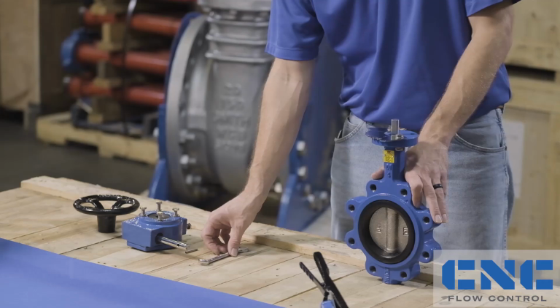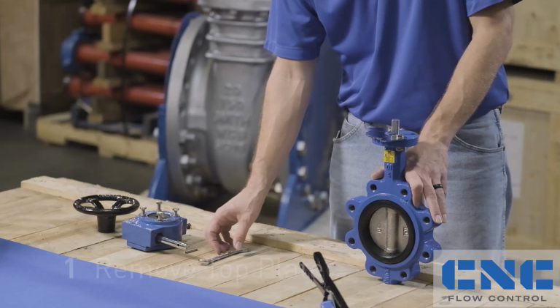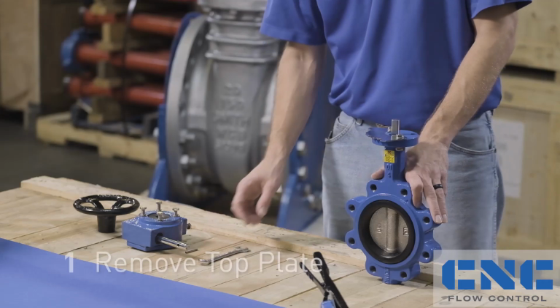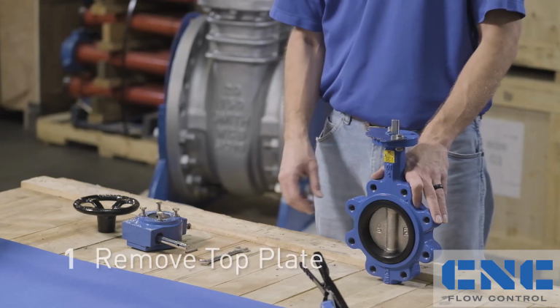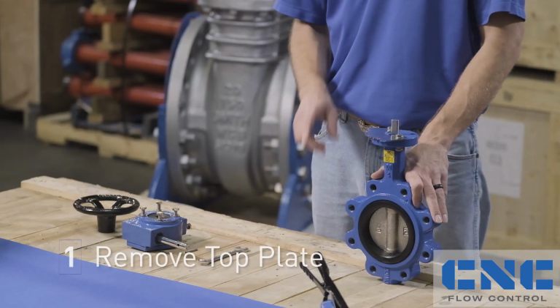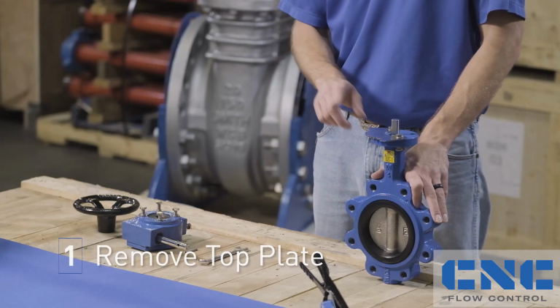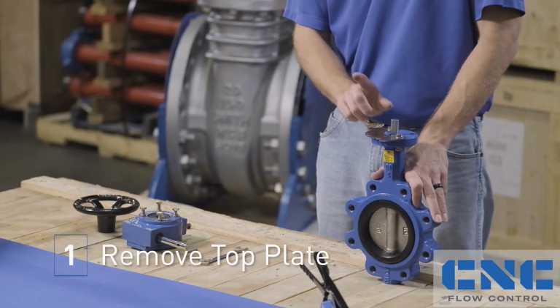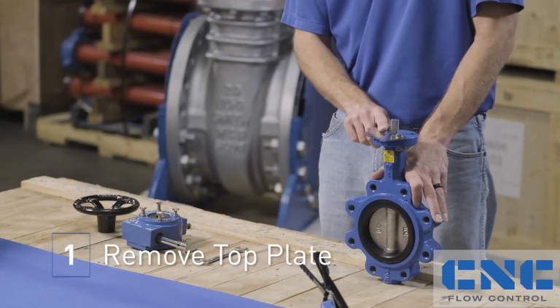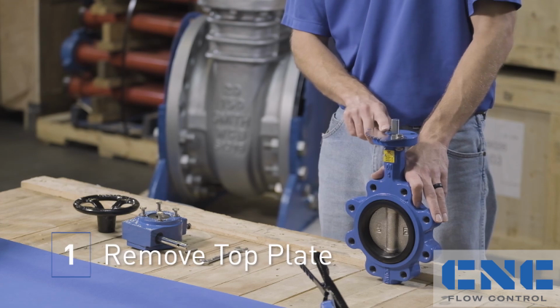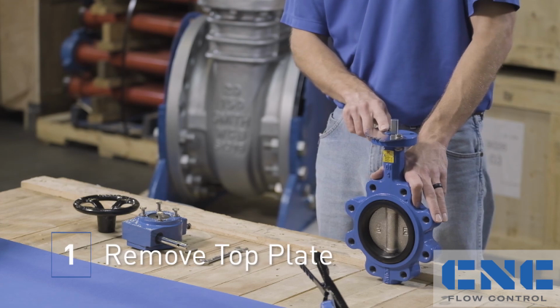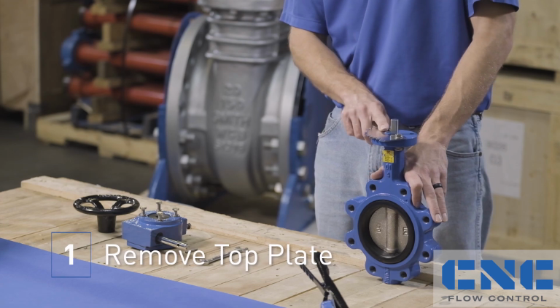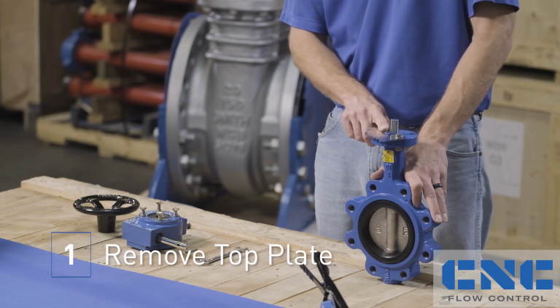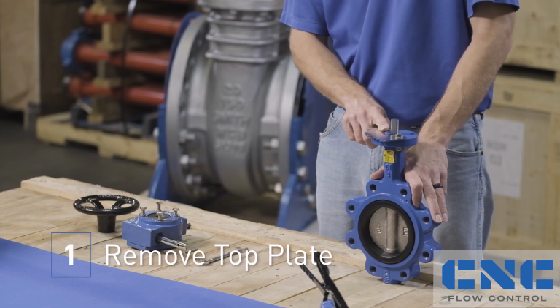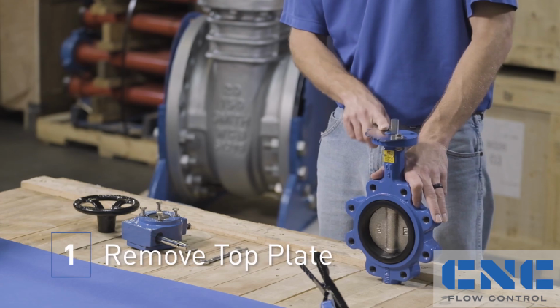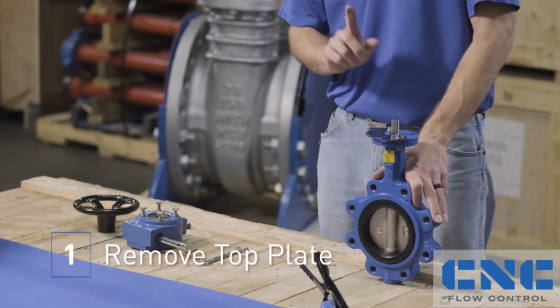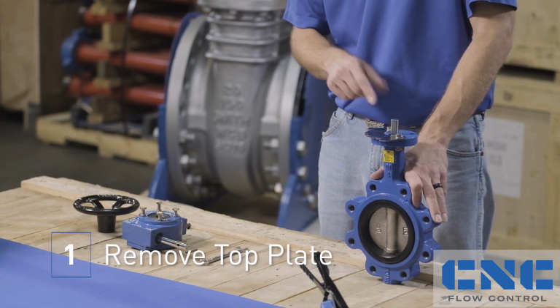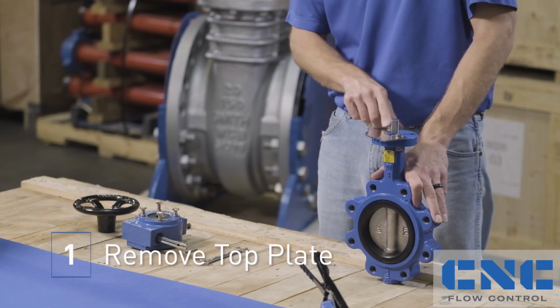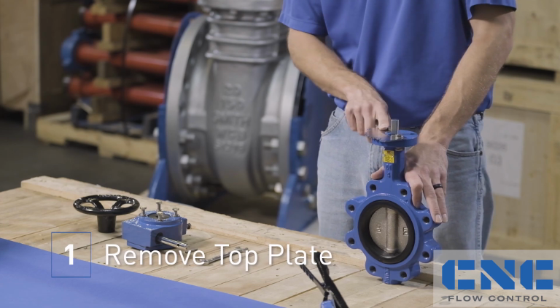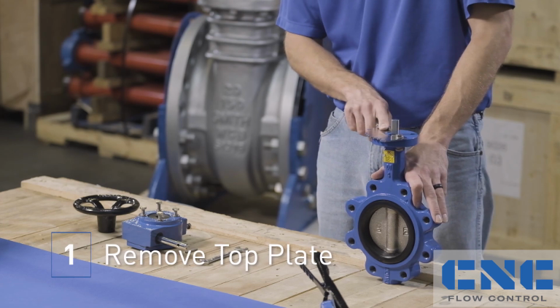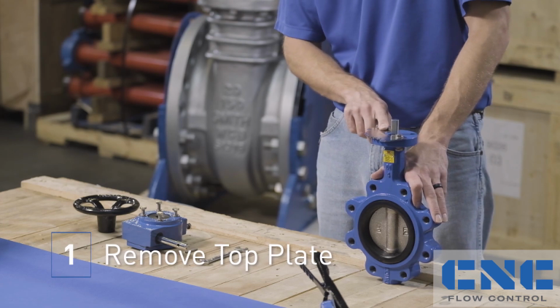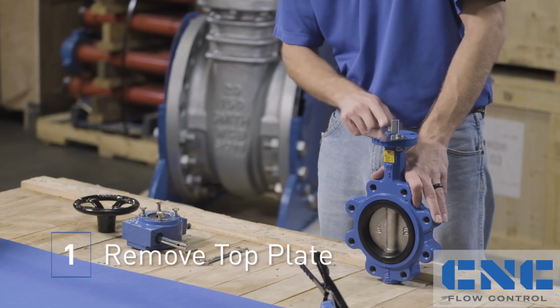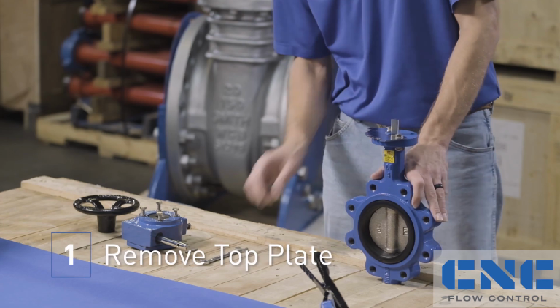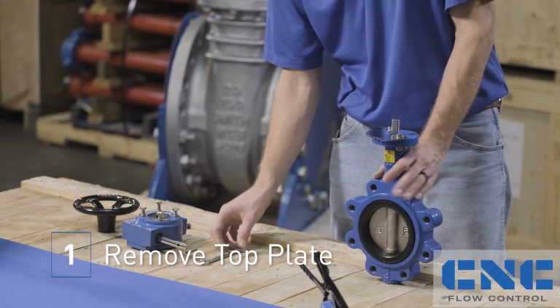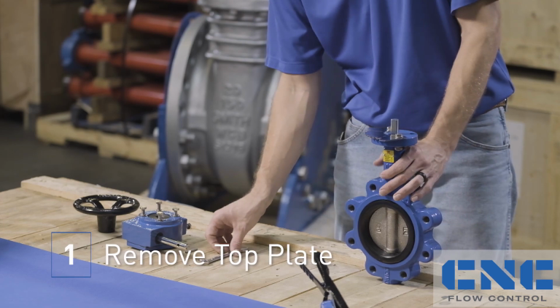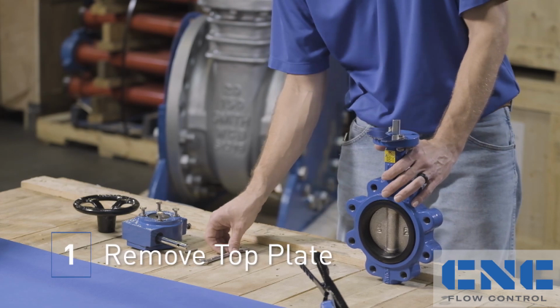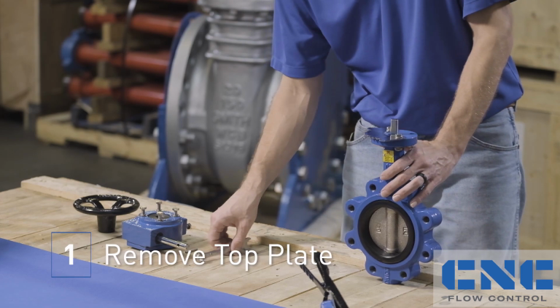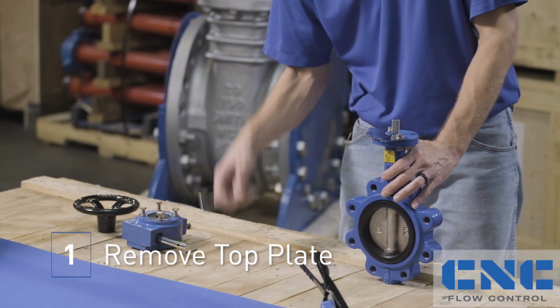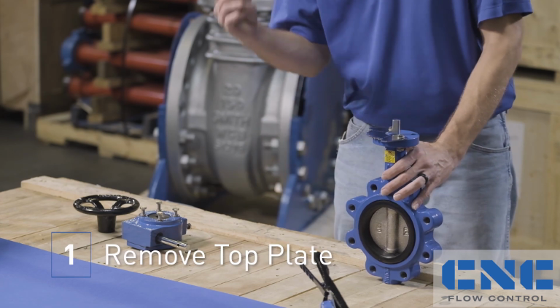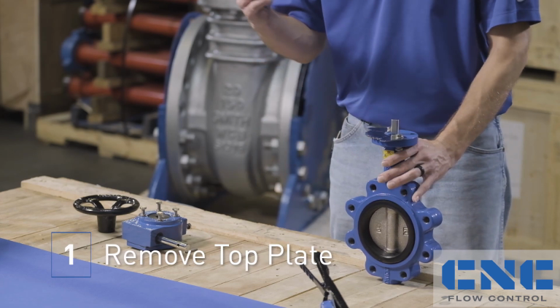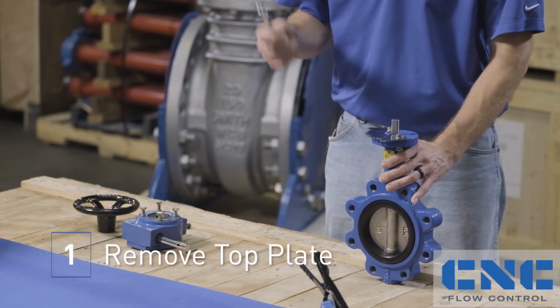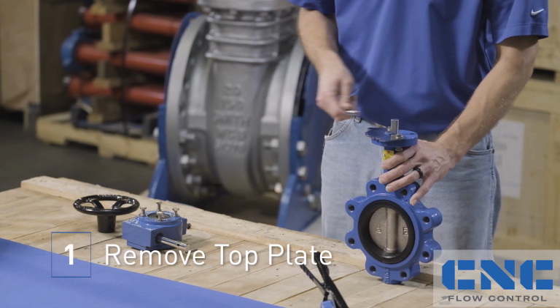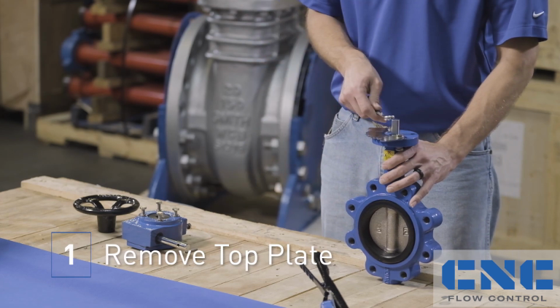Step number one is going to be to take off the top plate. Already pre-loosened this. Basic hand tools.